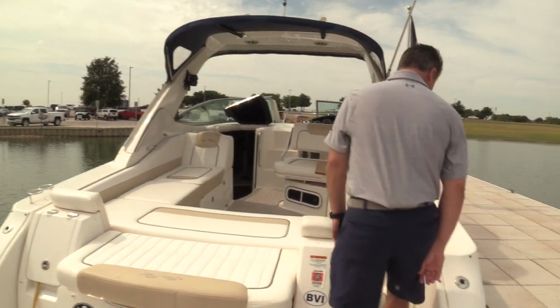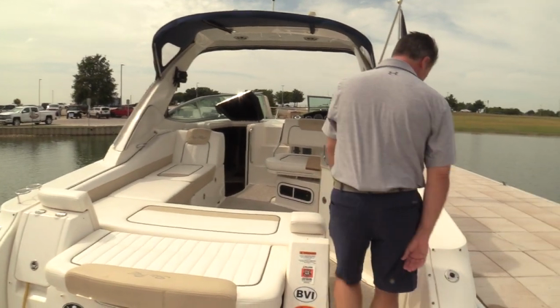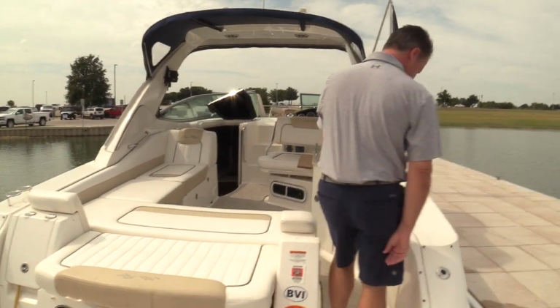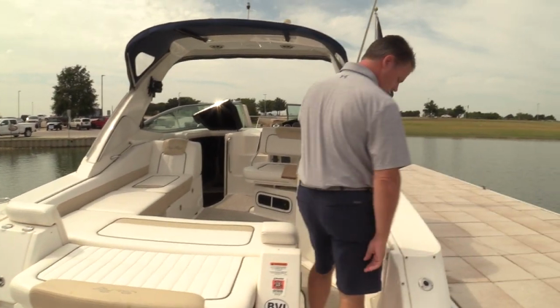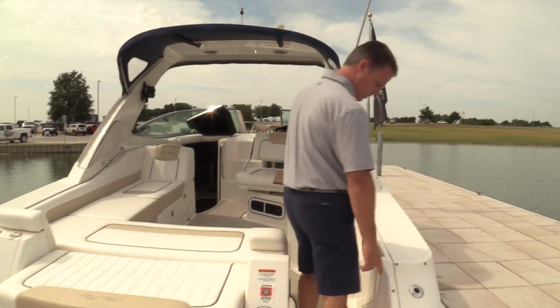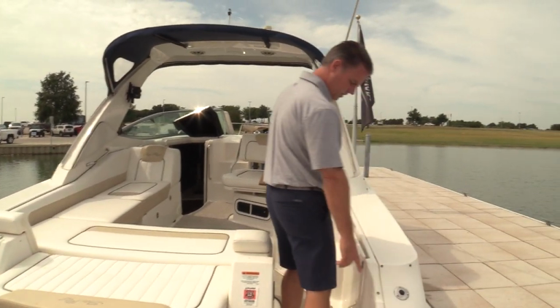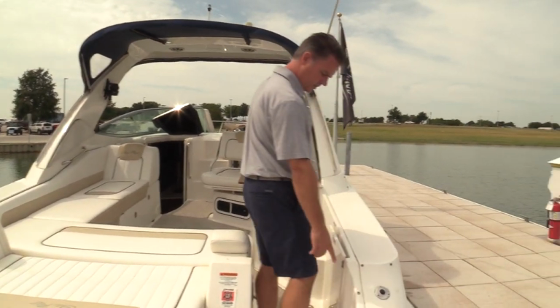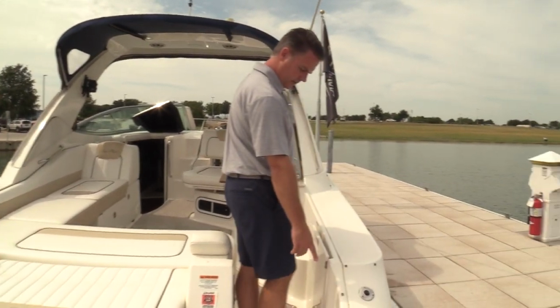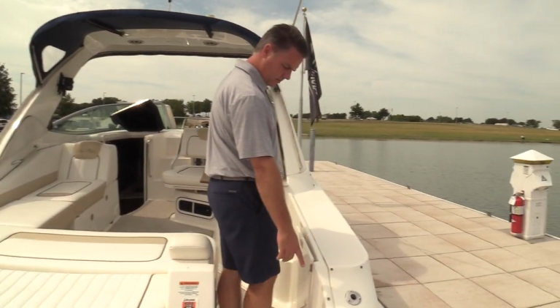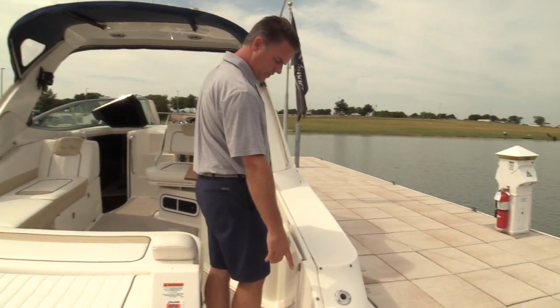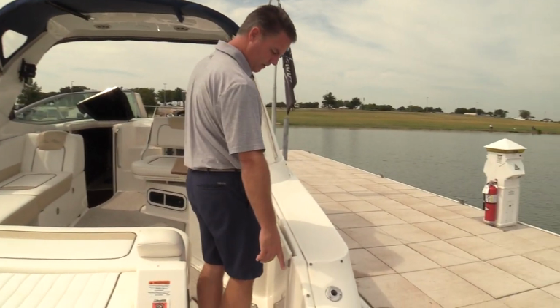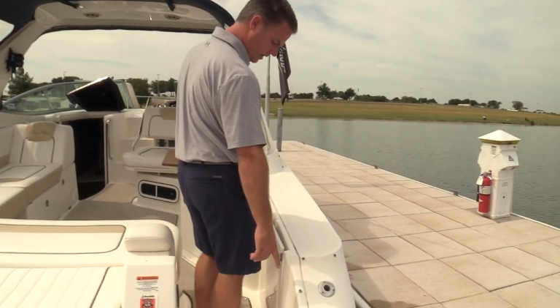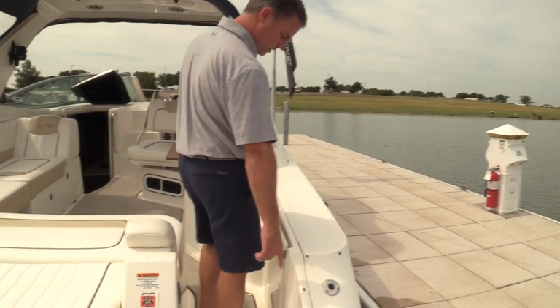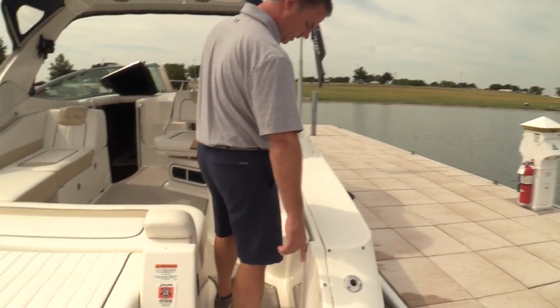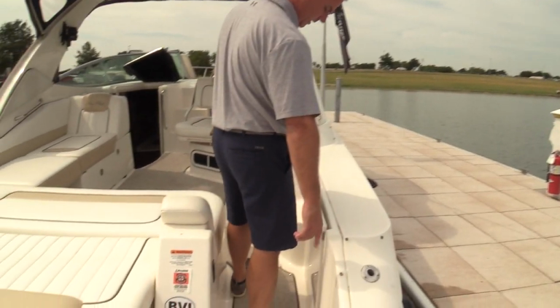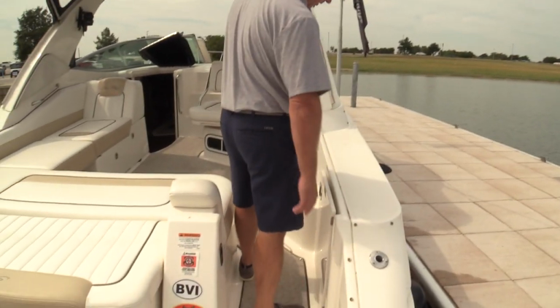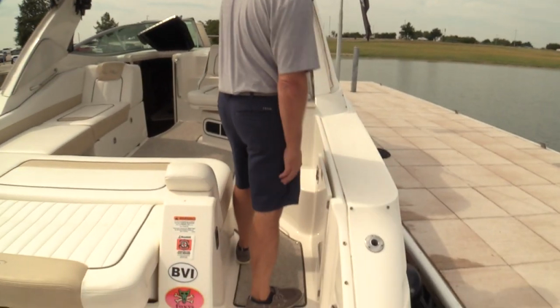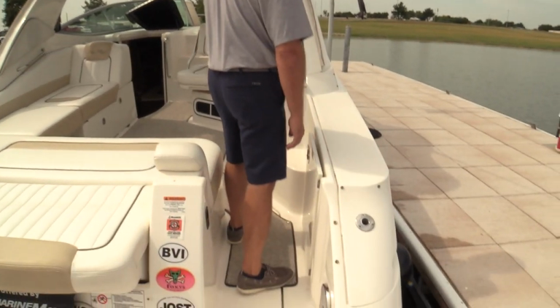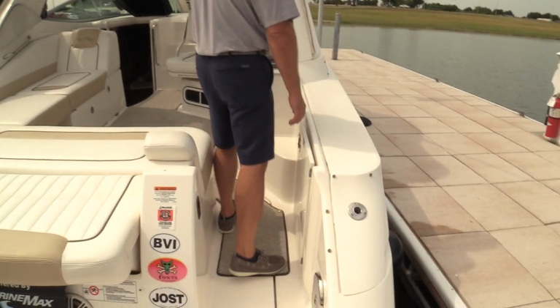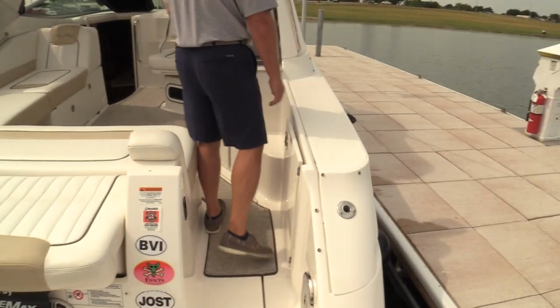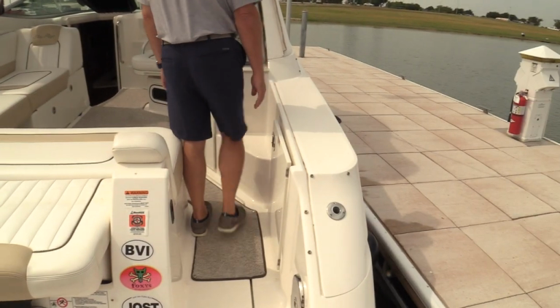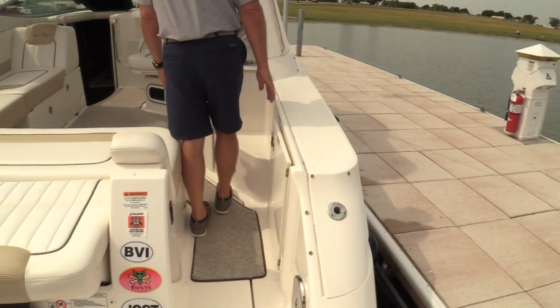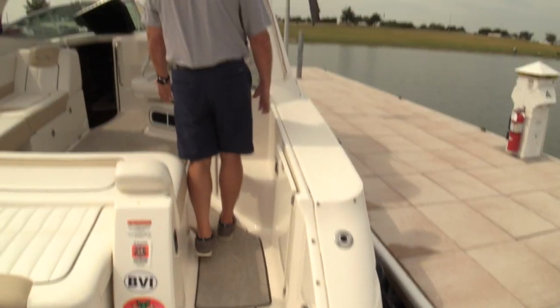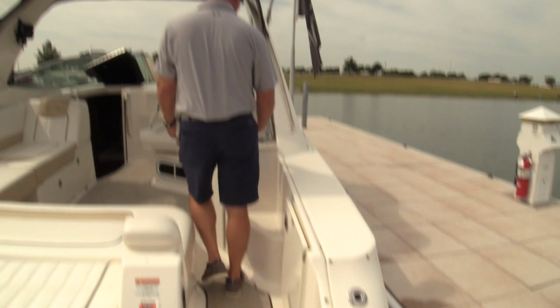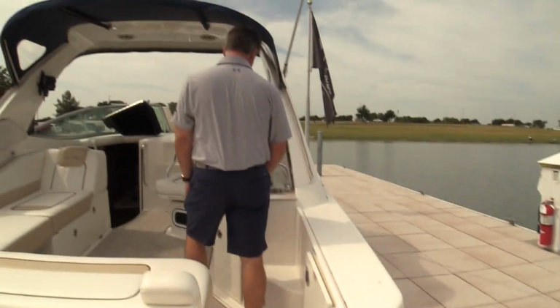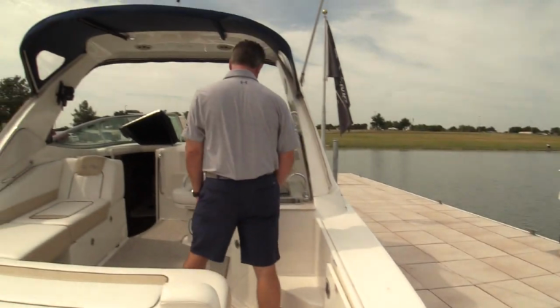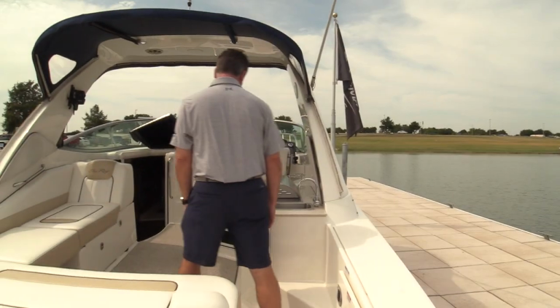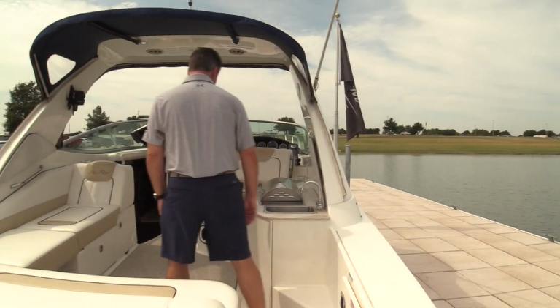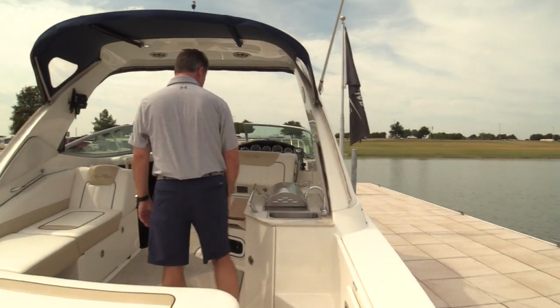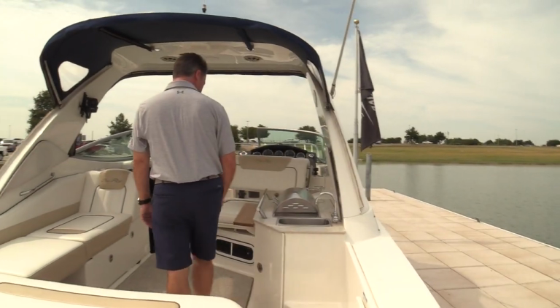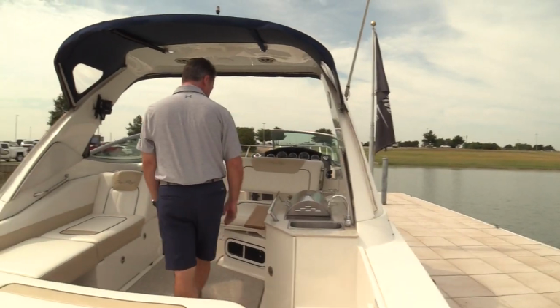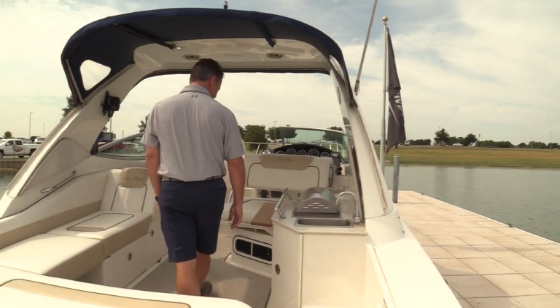Like most boats, it's got a transom shower here with hot and cold water. Nice little walkthrough coming into the cockpit.